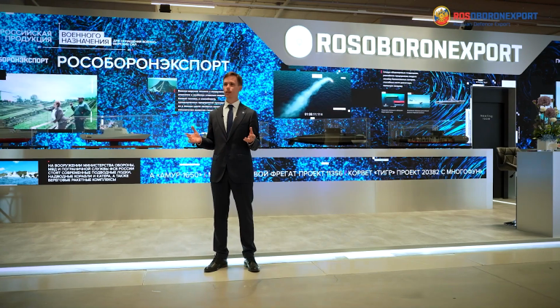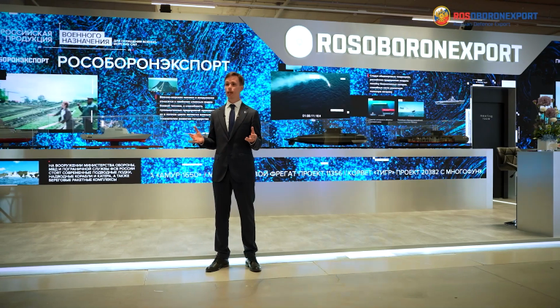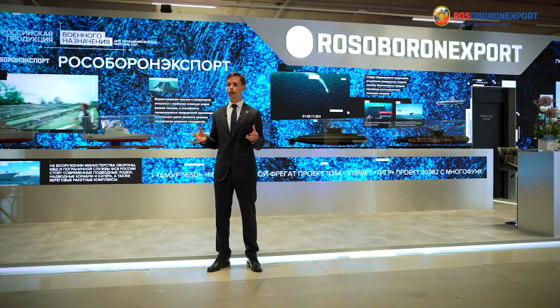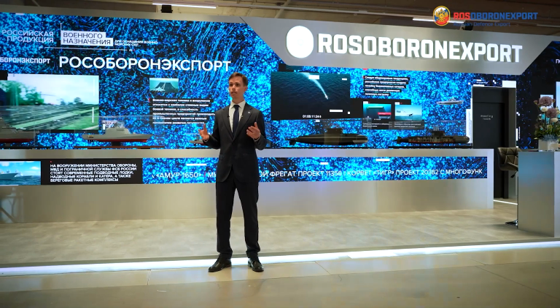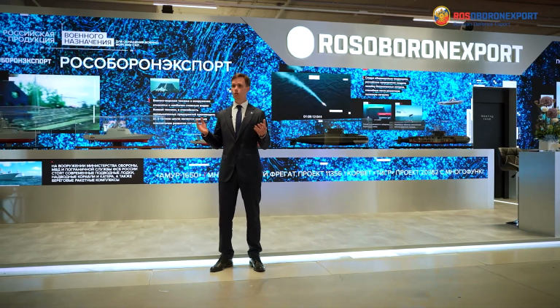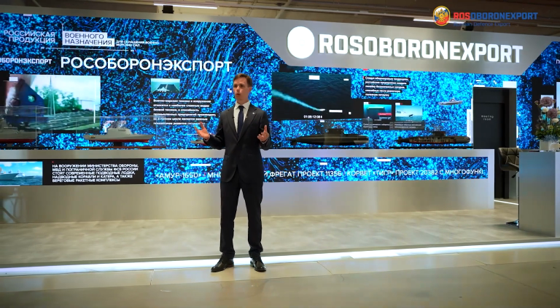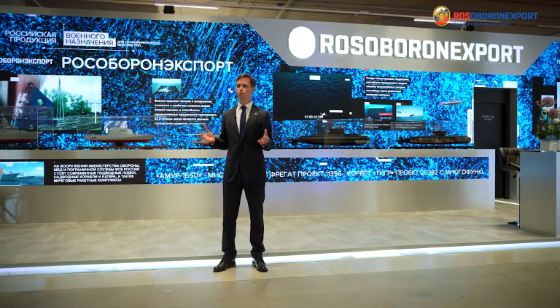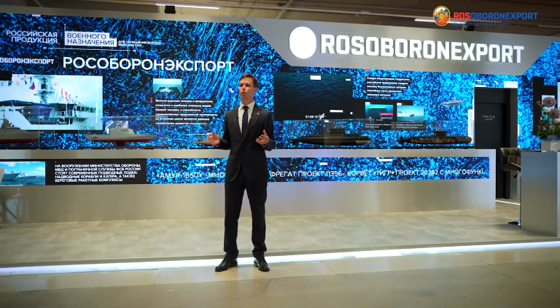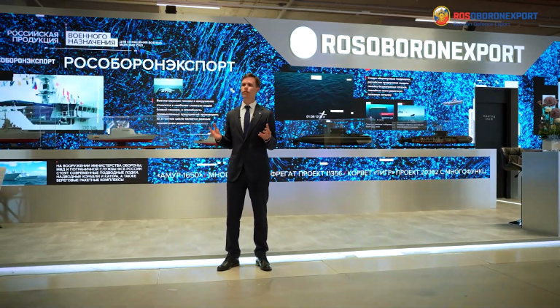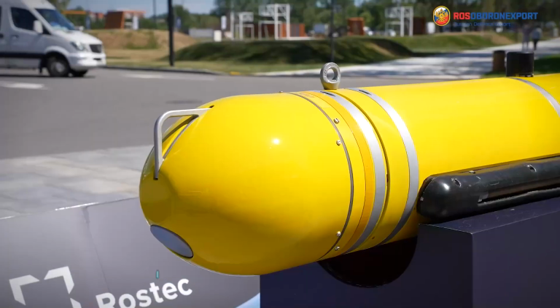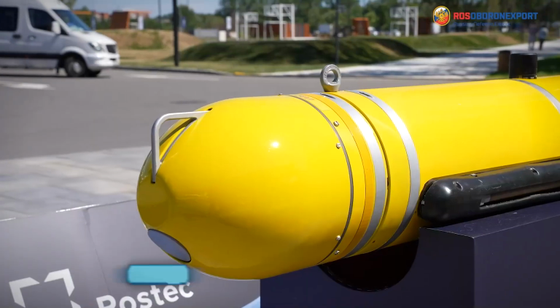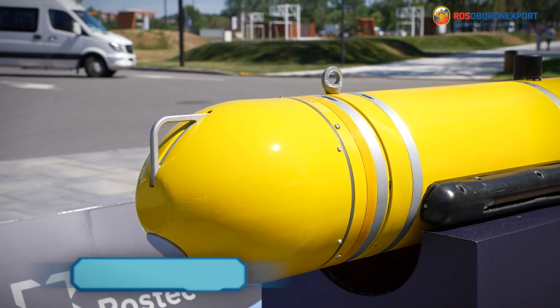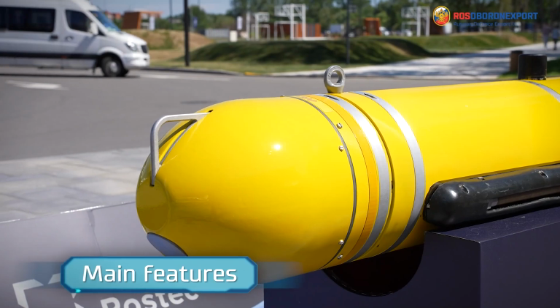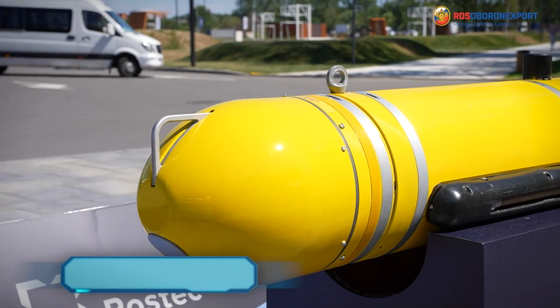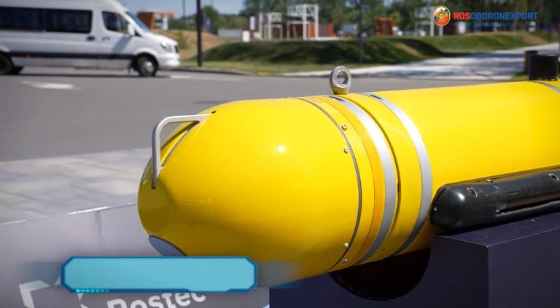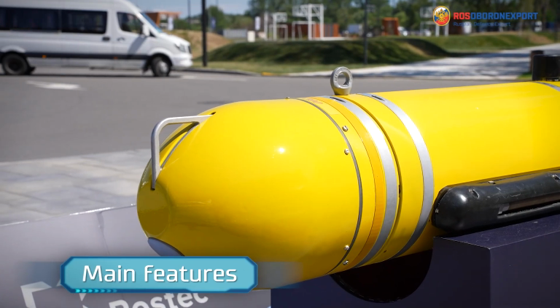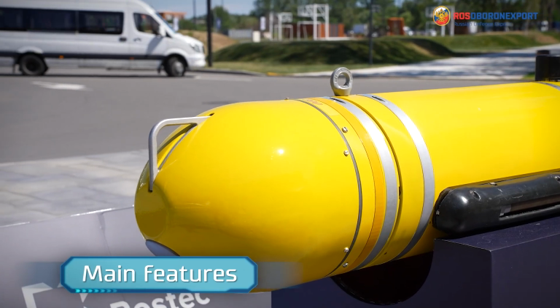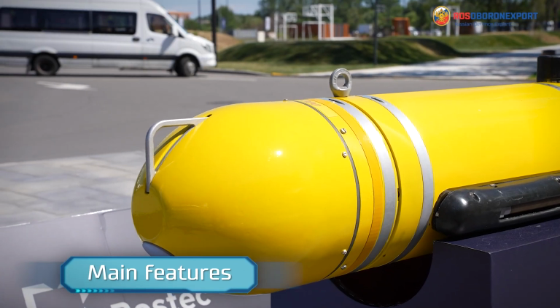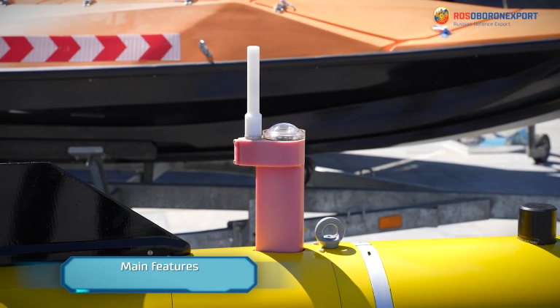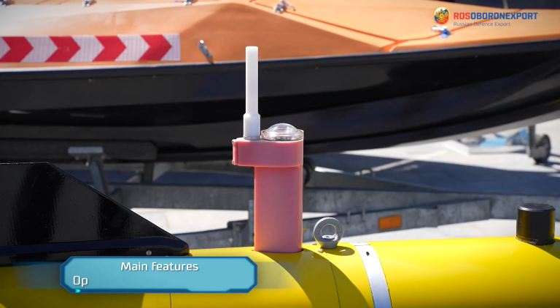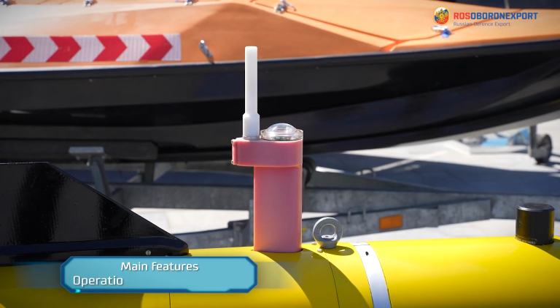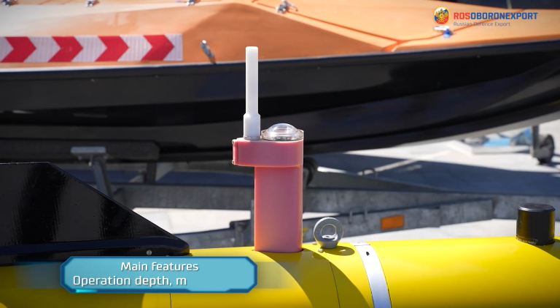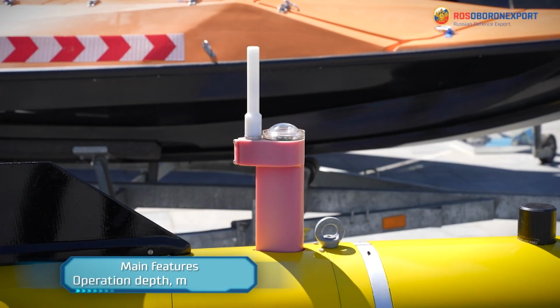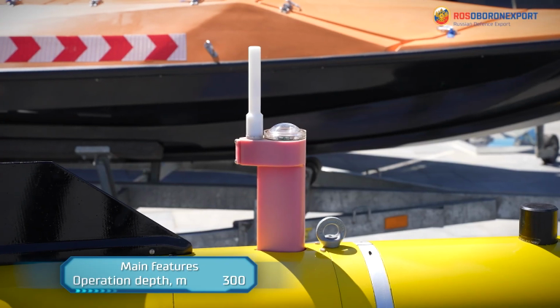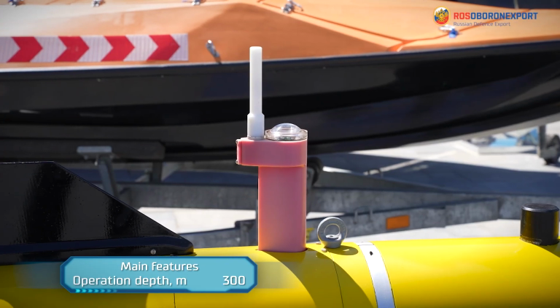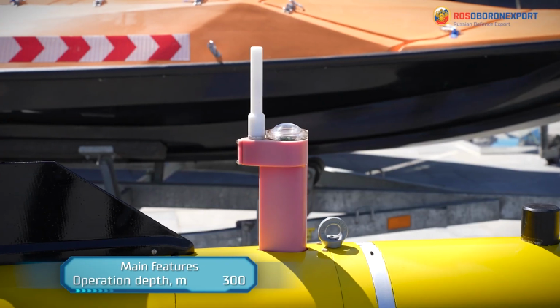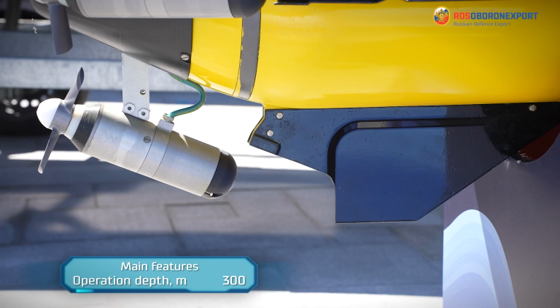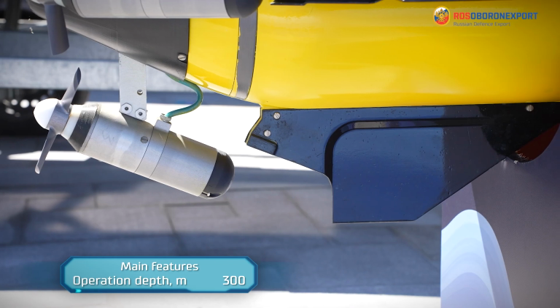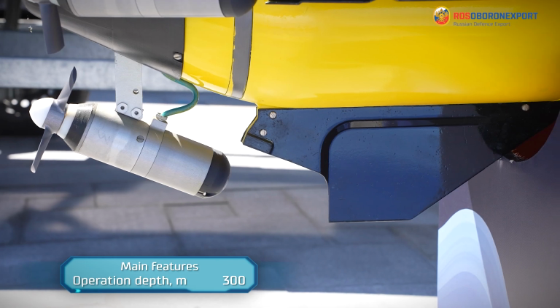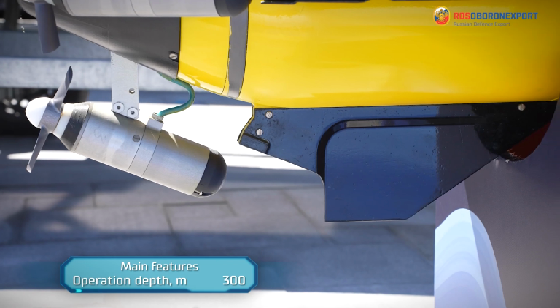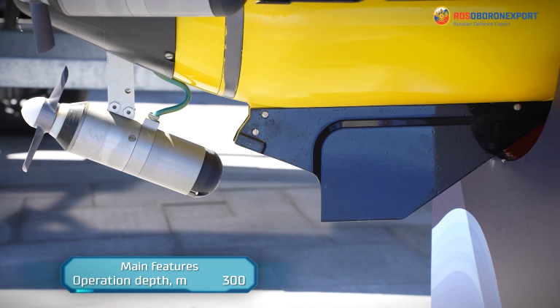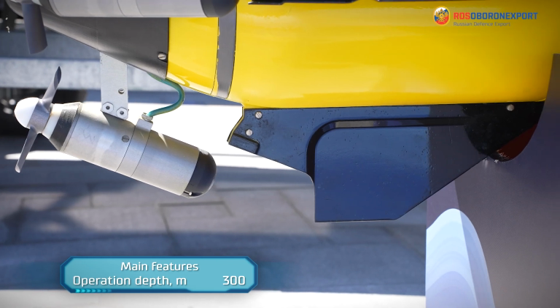It is equipped with cameras, side sonars, and electromagnetic echo sounders.